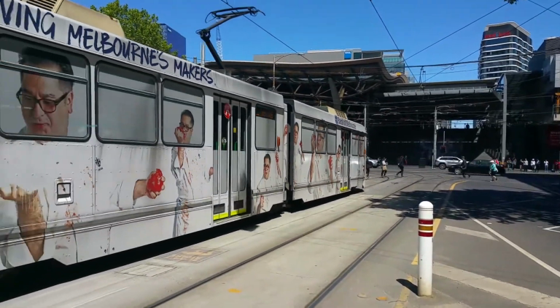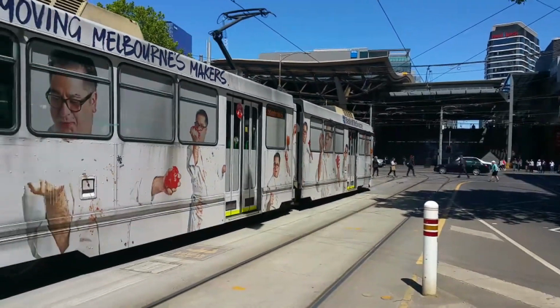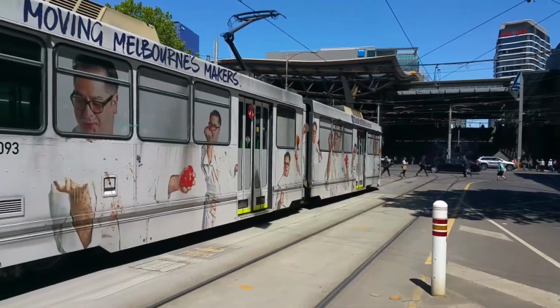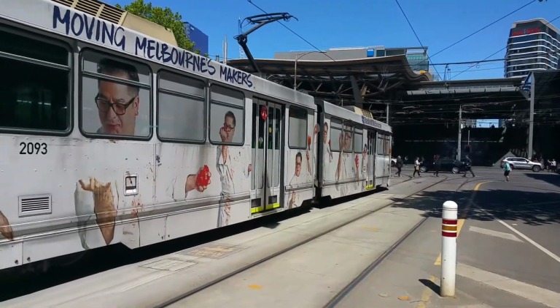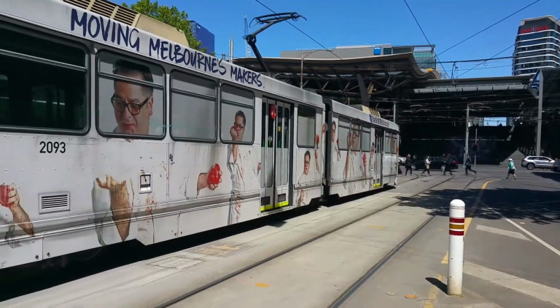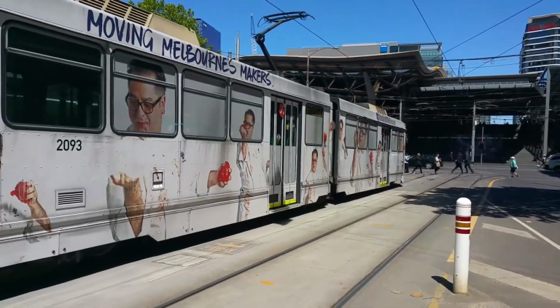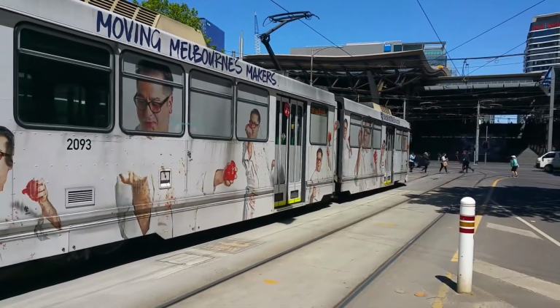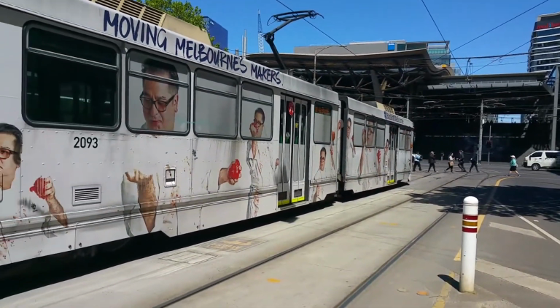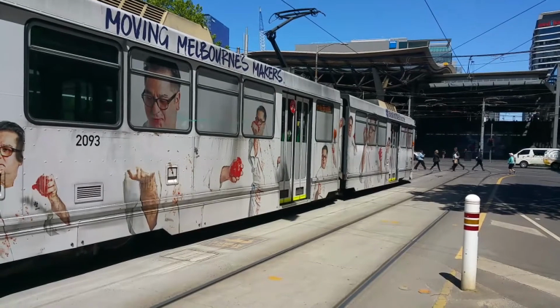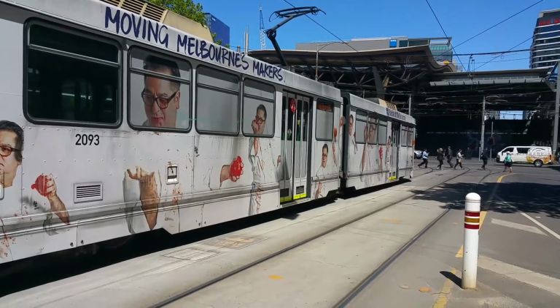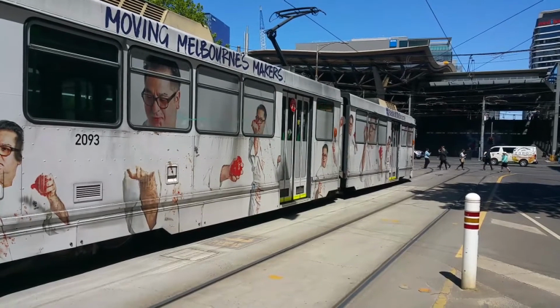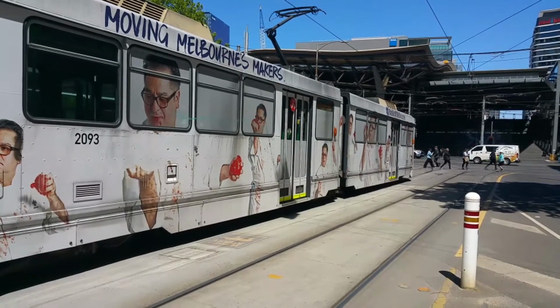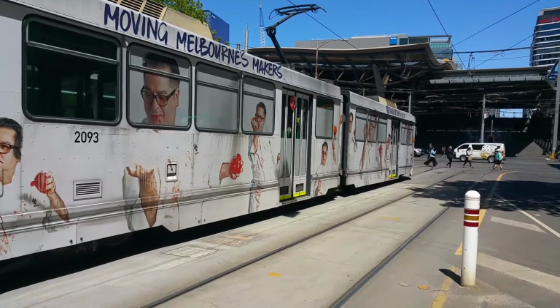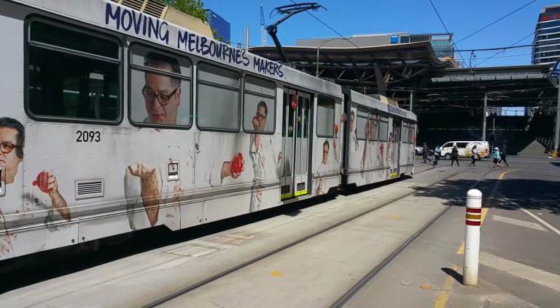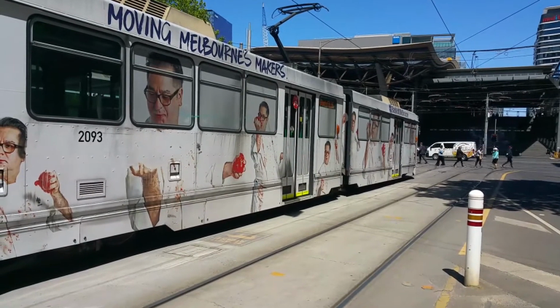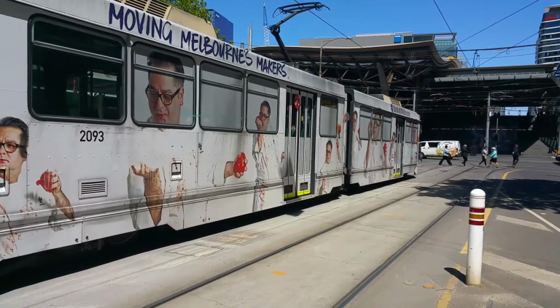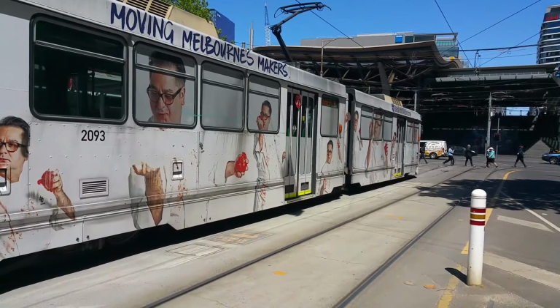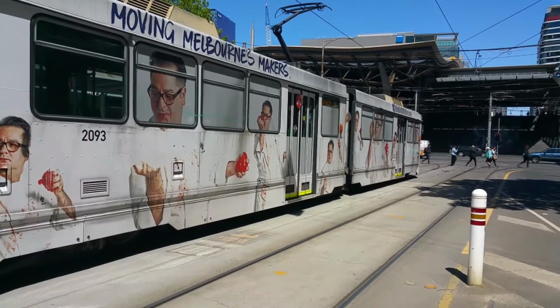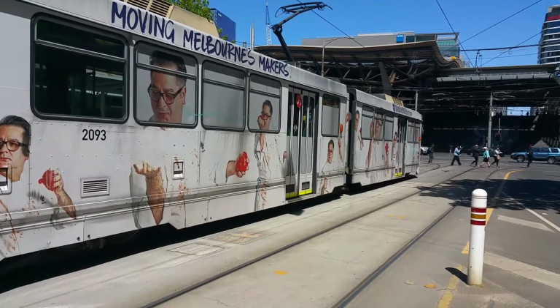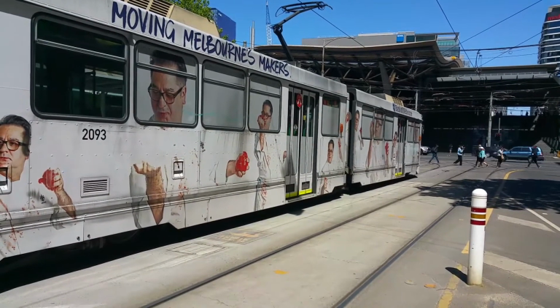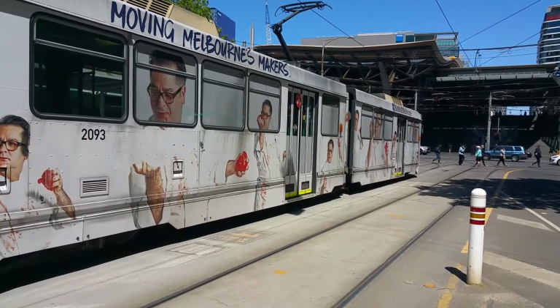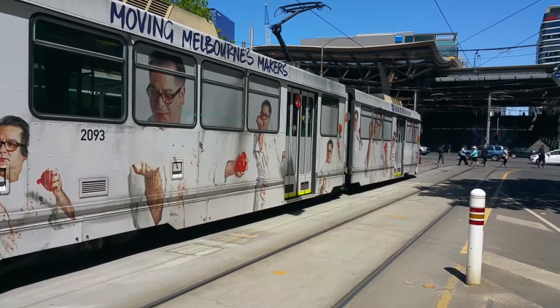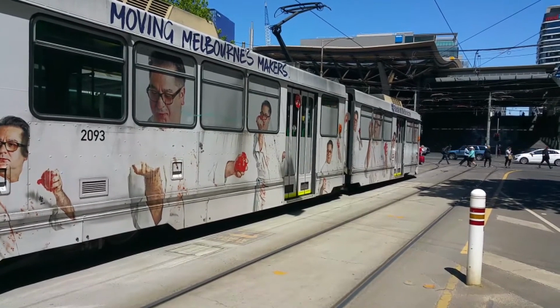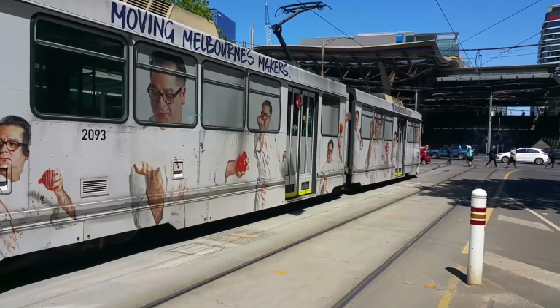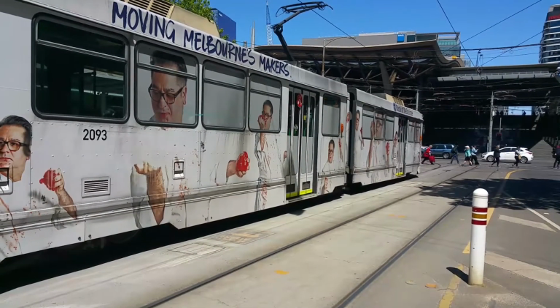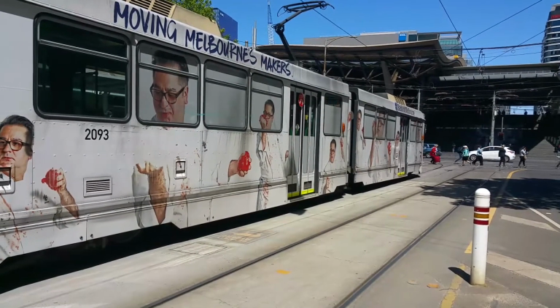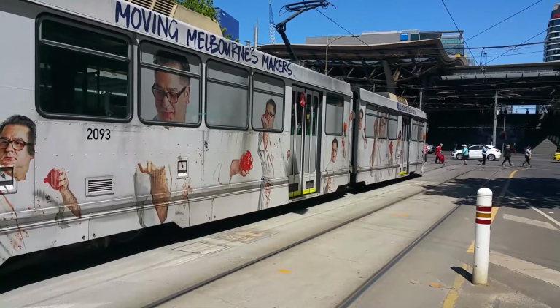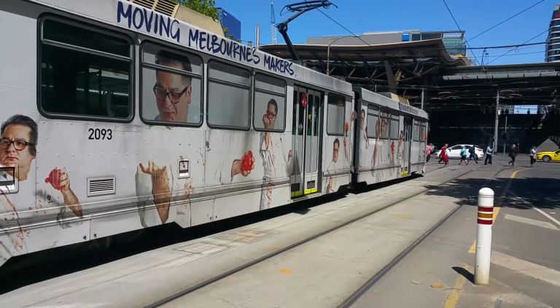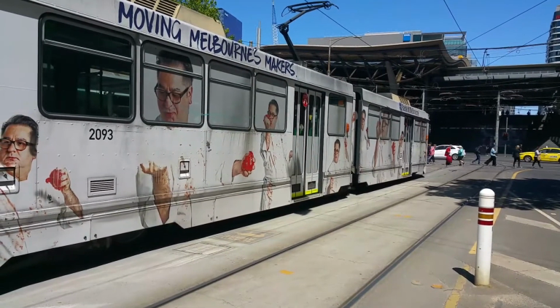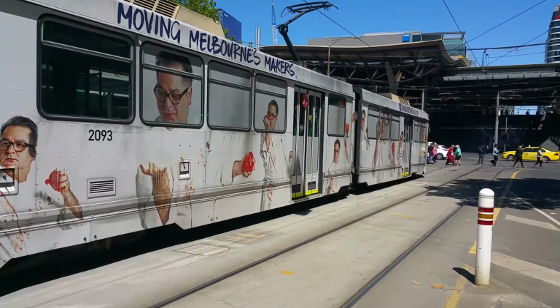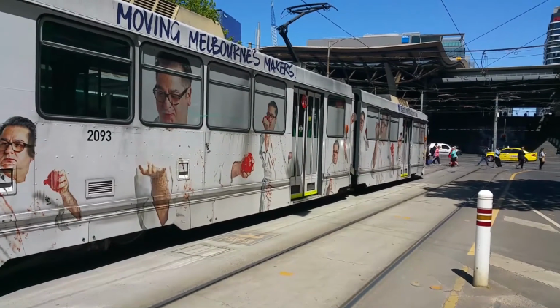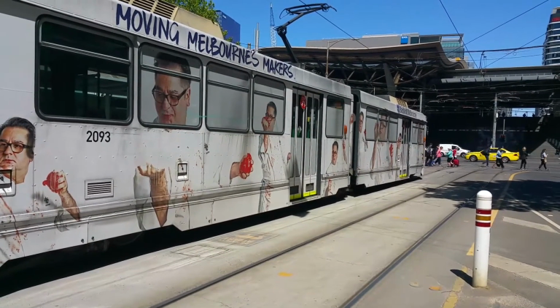Another B2 on a Route 86 — the fleet number is 2093.